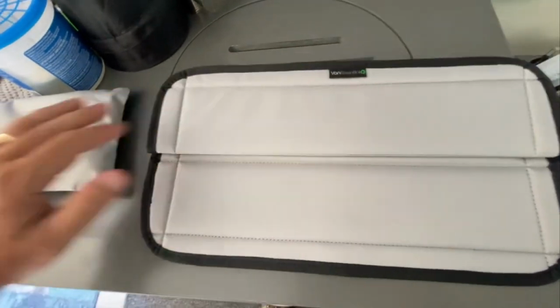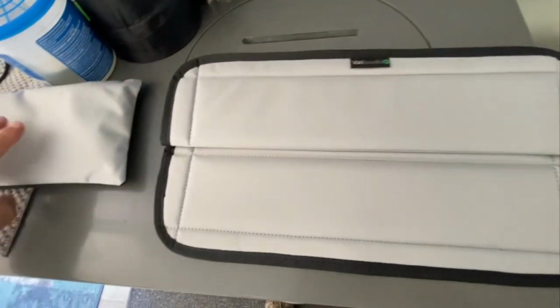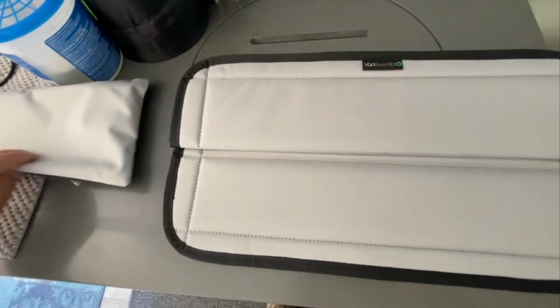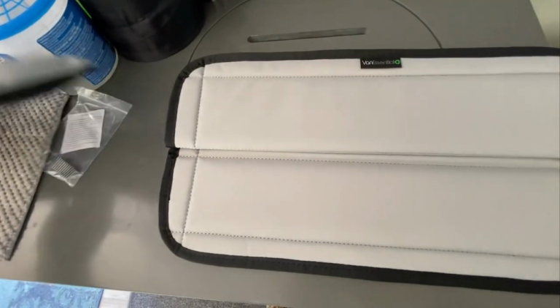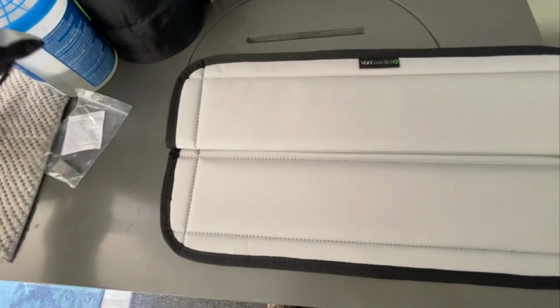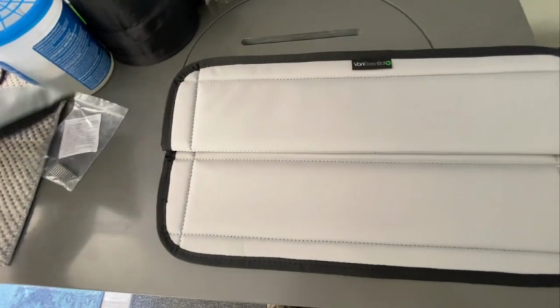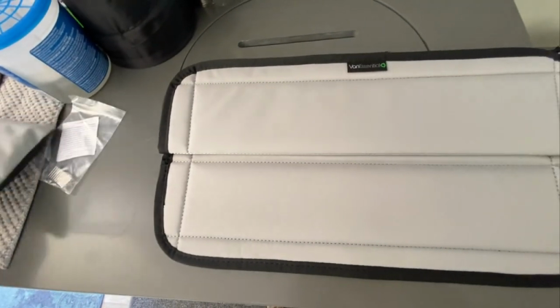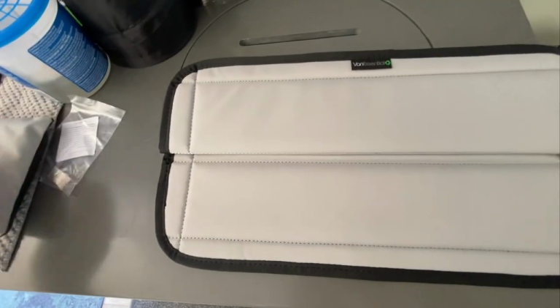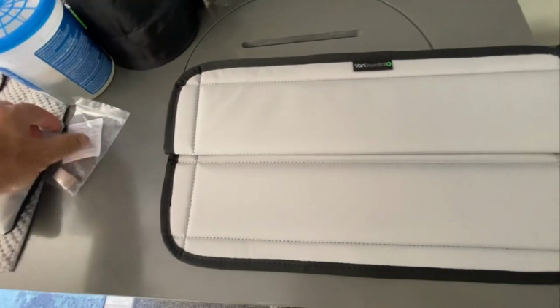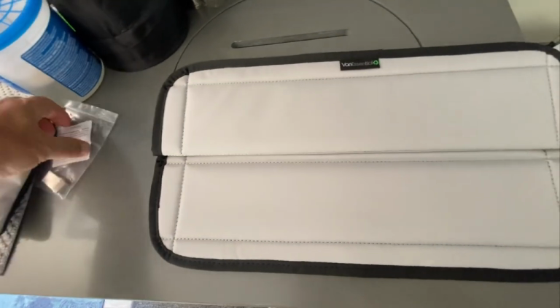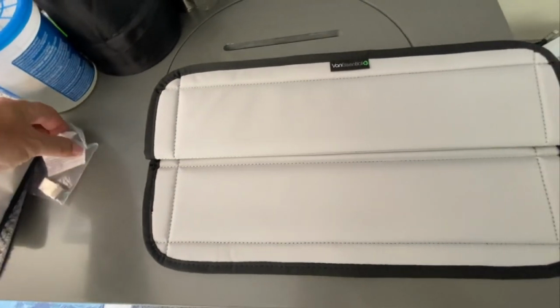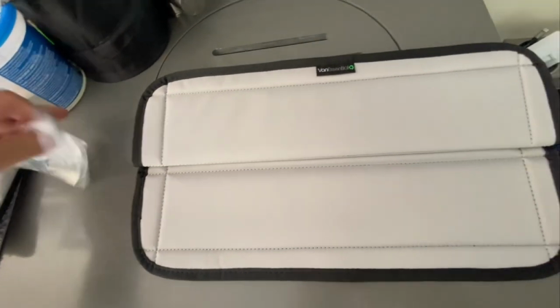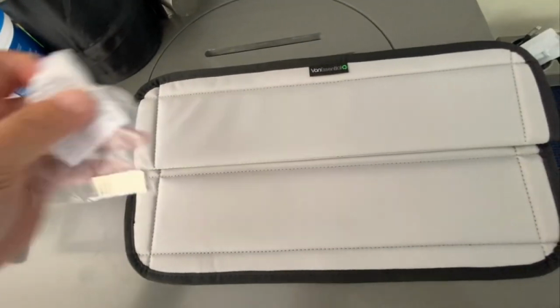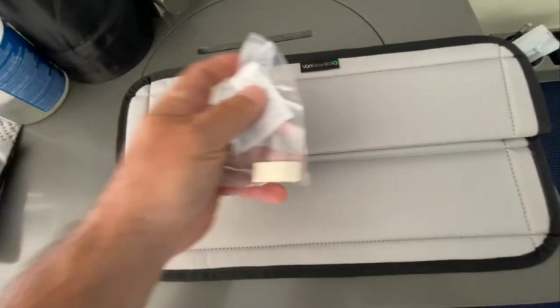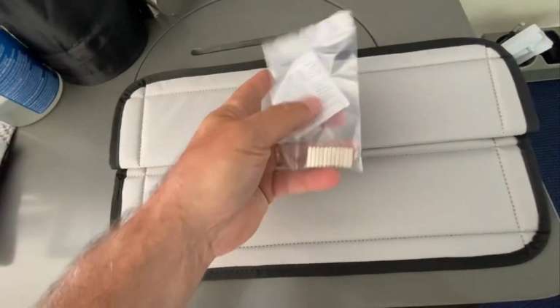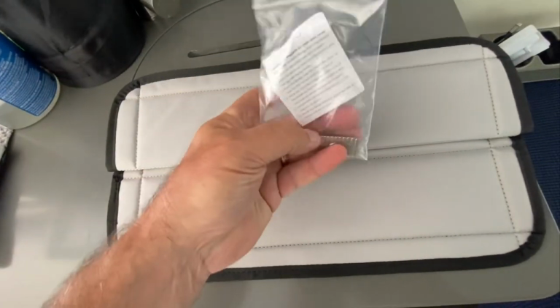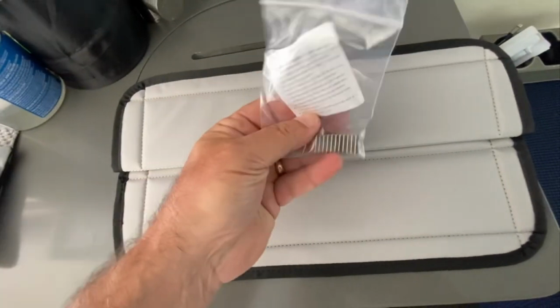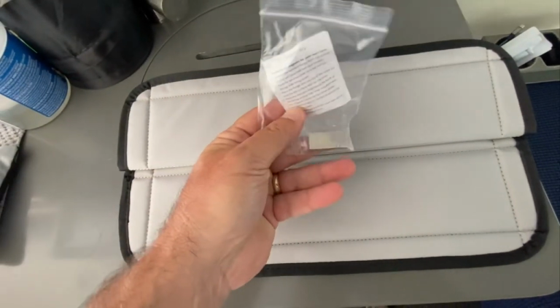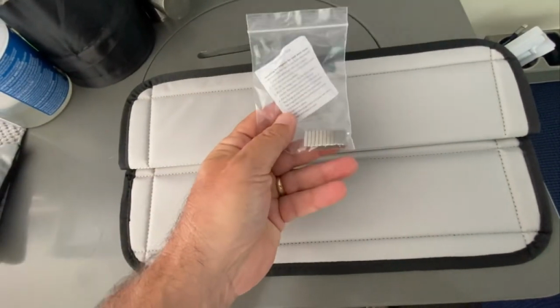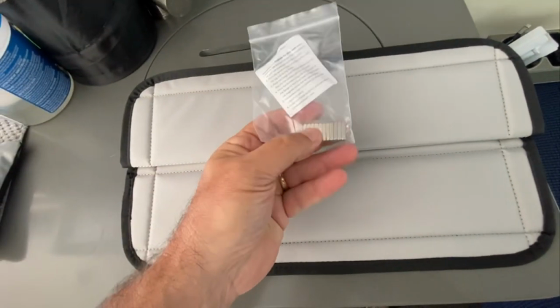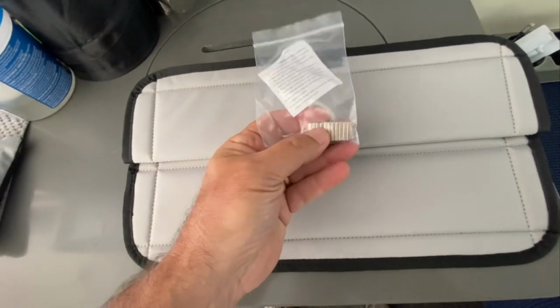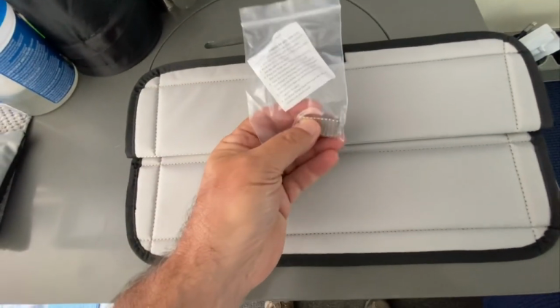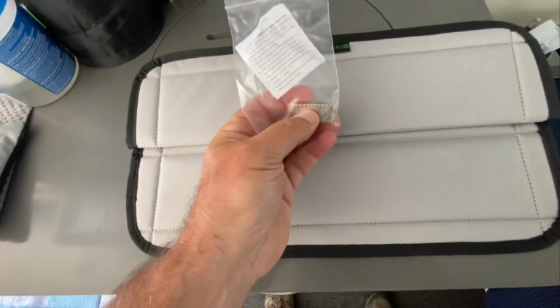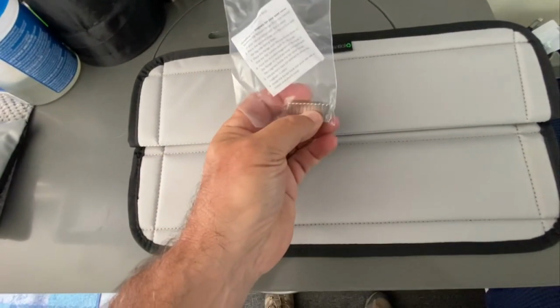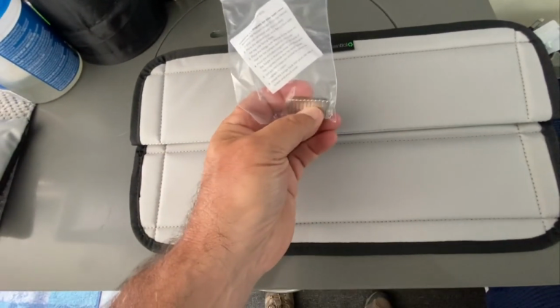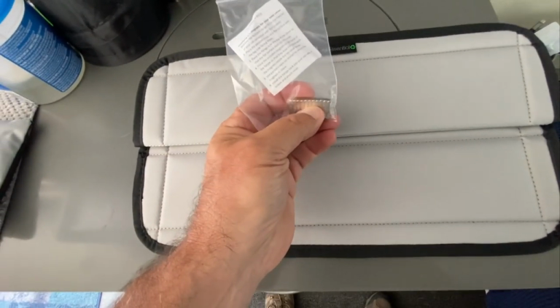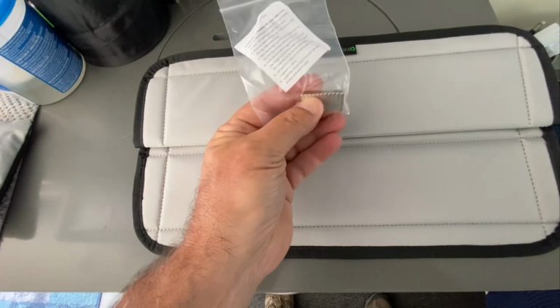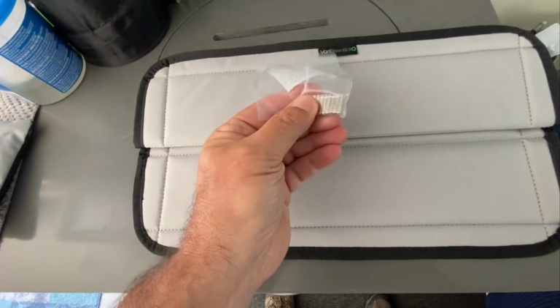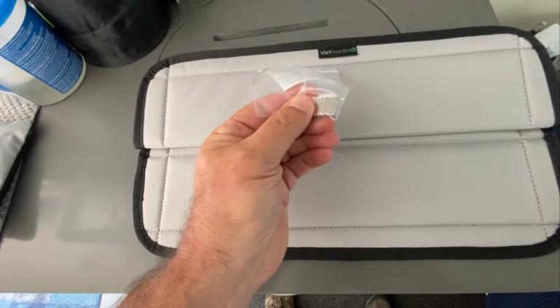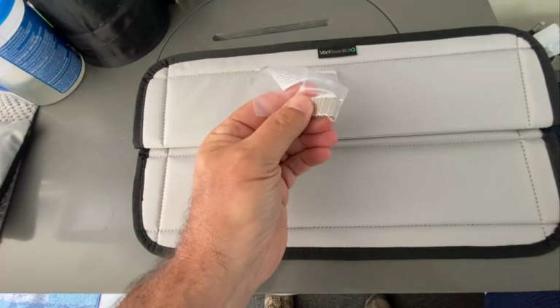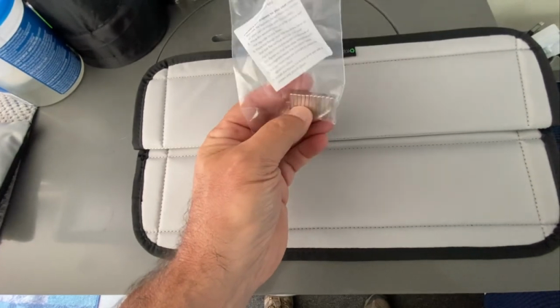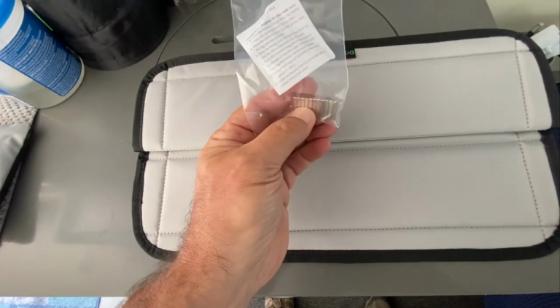So I'm going to go ahead and watch the video very quickly, and then we'll come back and get these magnets installed.